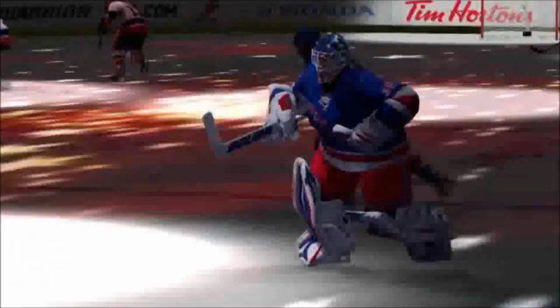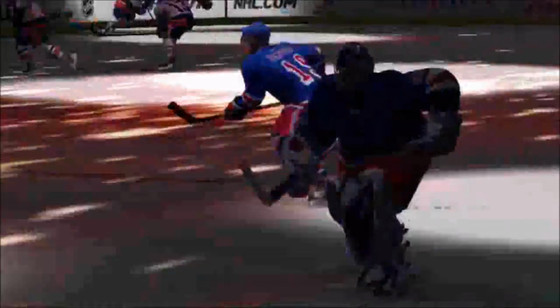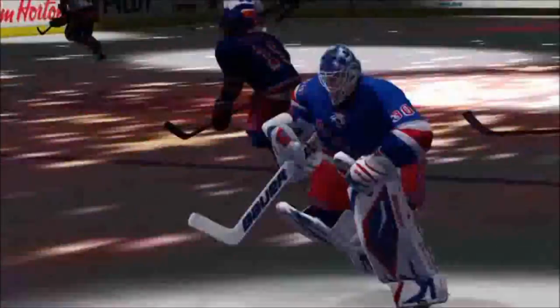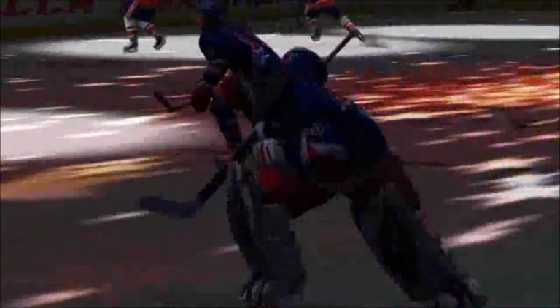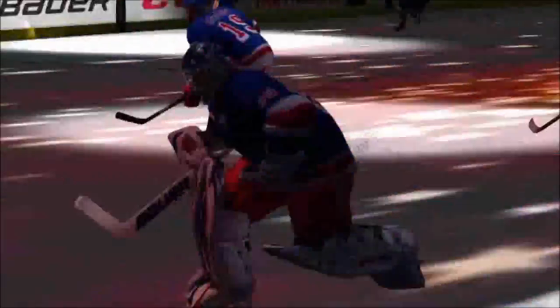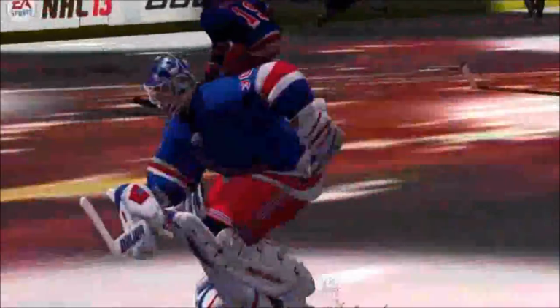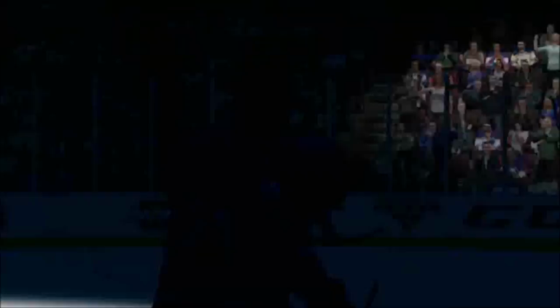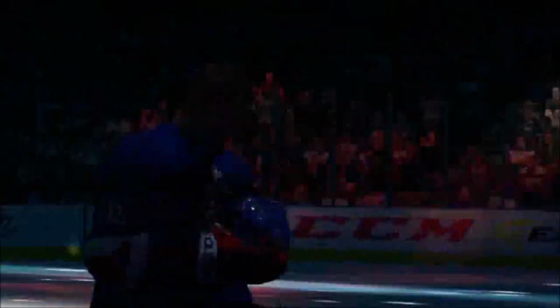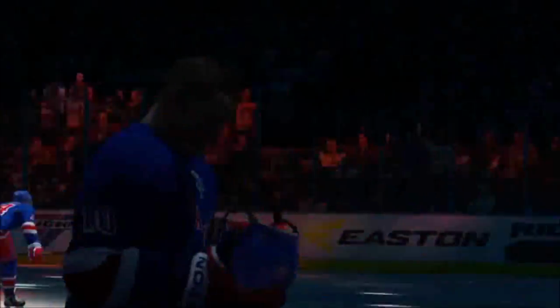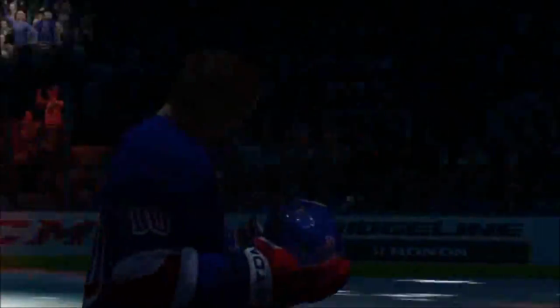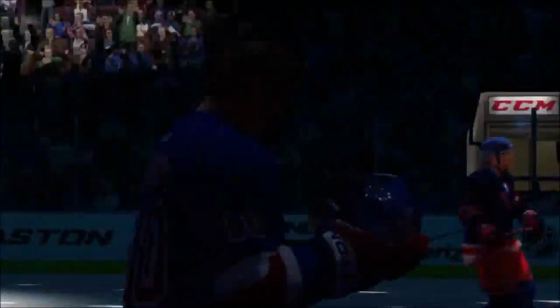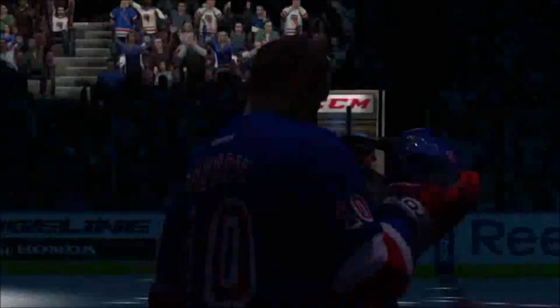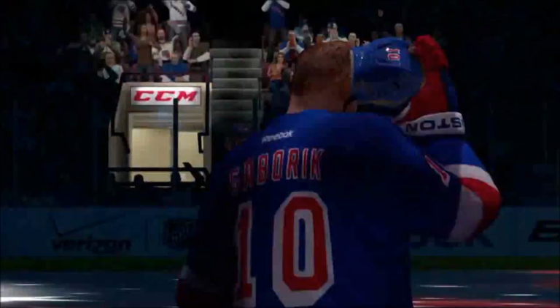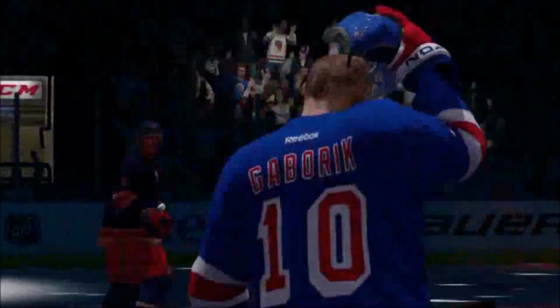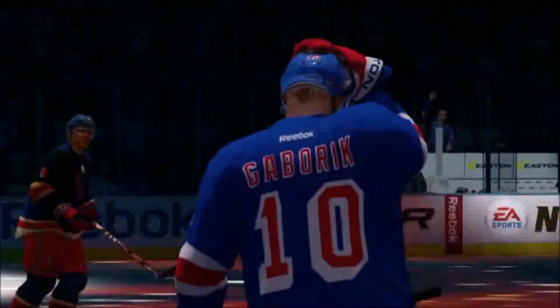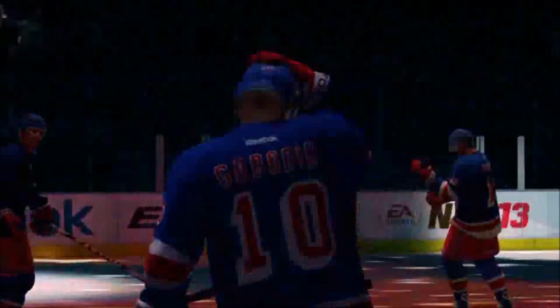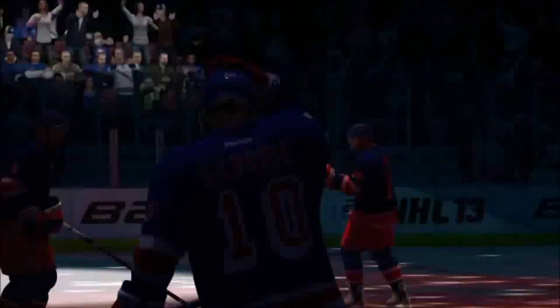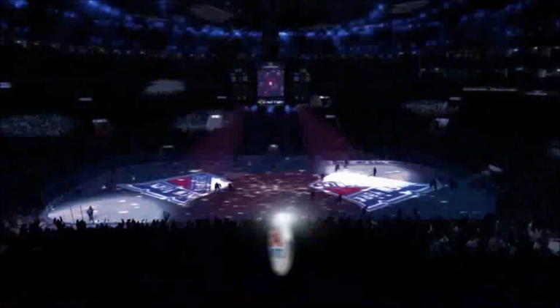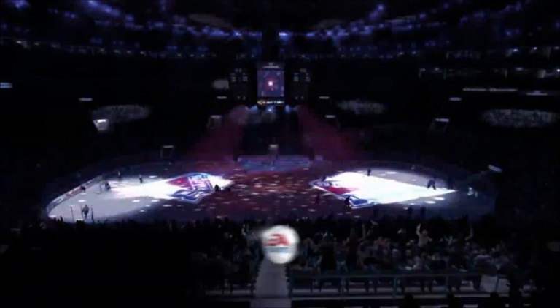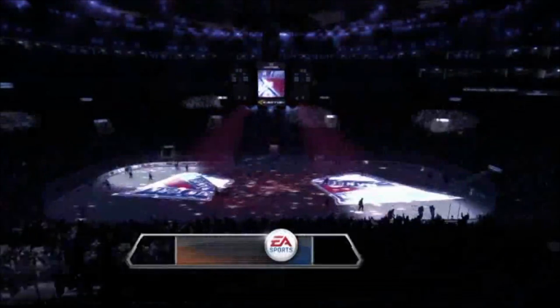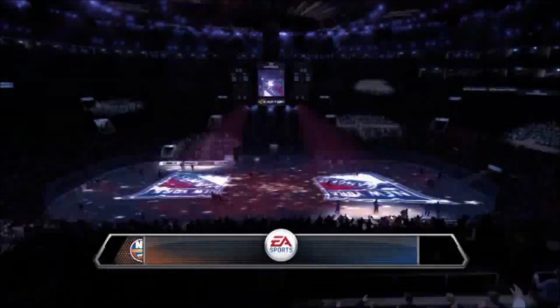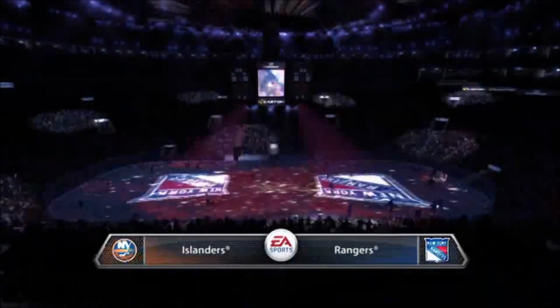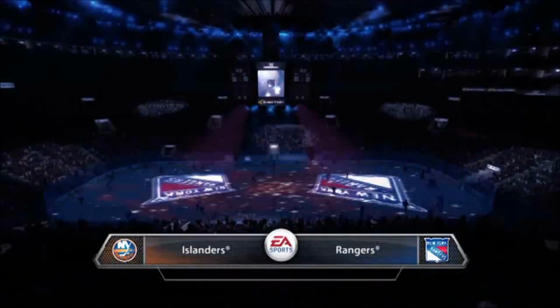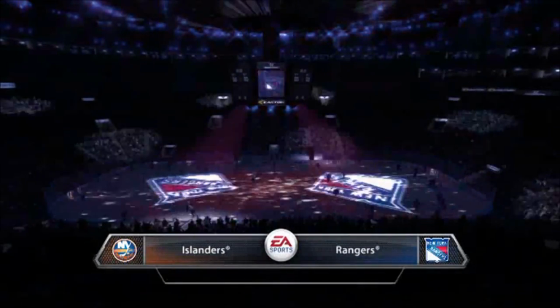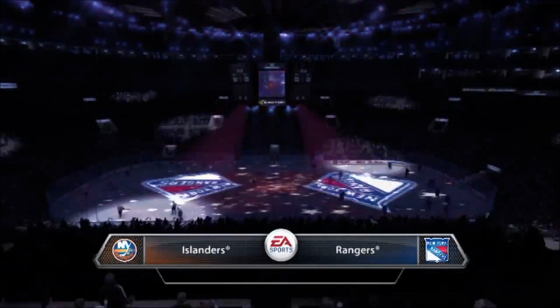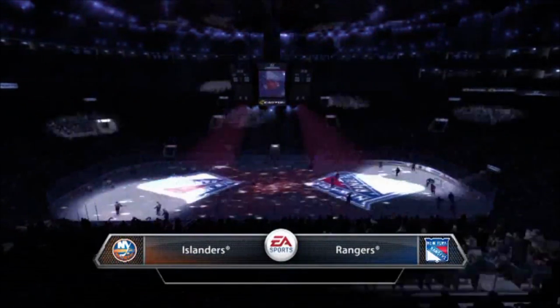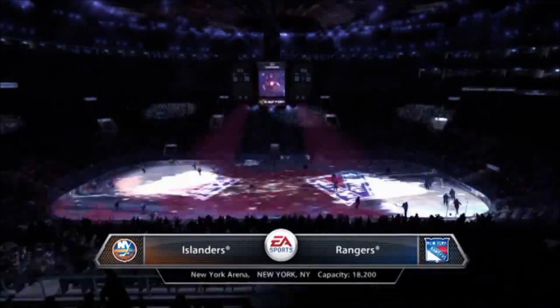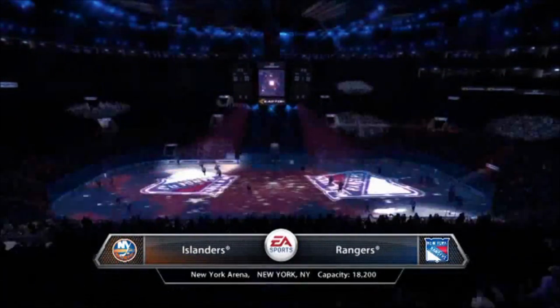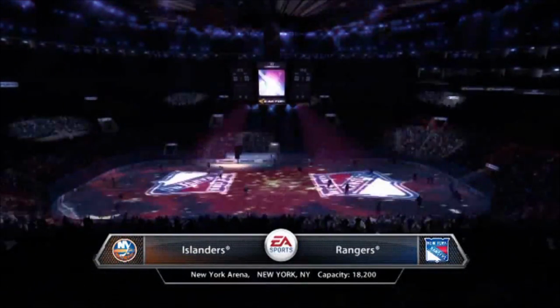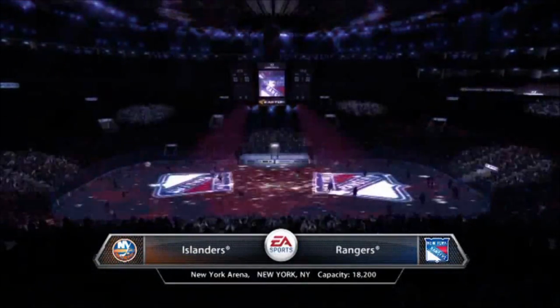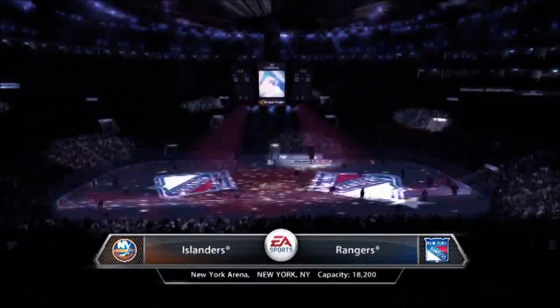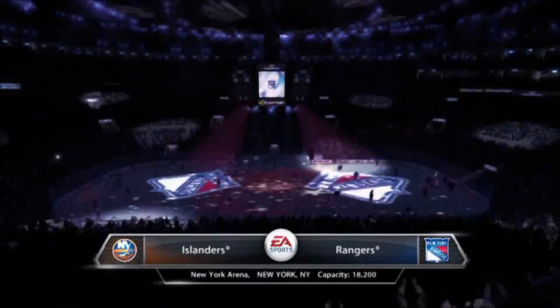Hi, I'm Ben Ross, Gameplay Producer for NHL 13. I'd like to show you some actual in-game footage to showcase some of the great features in this year's game.